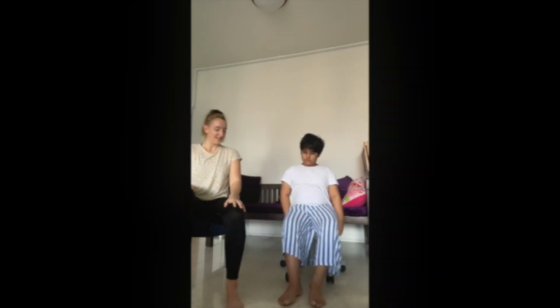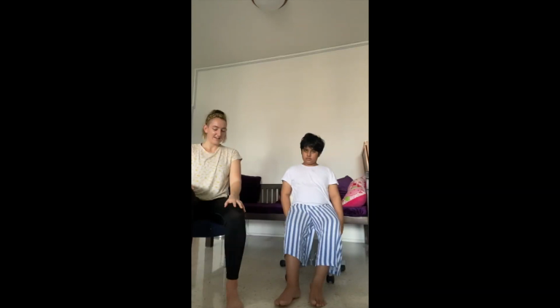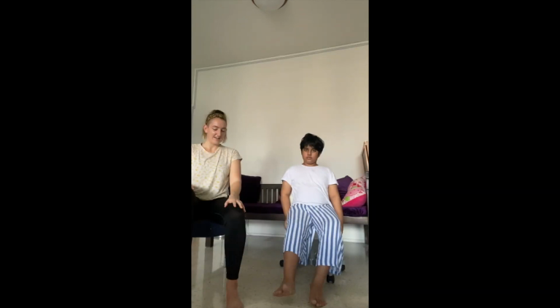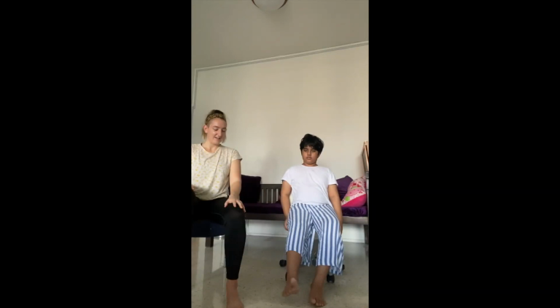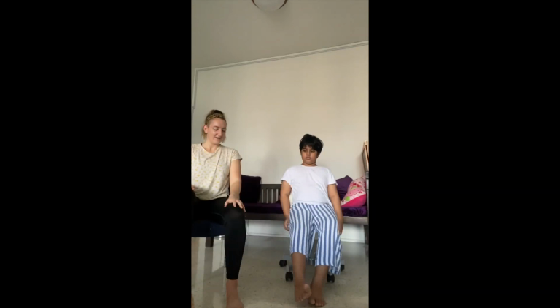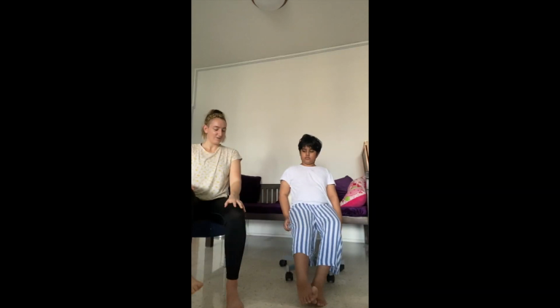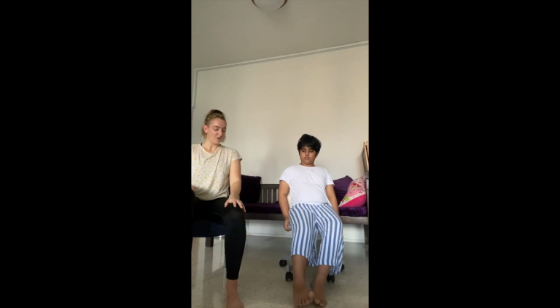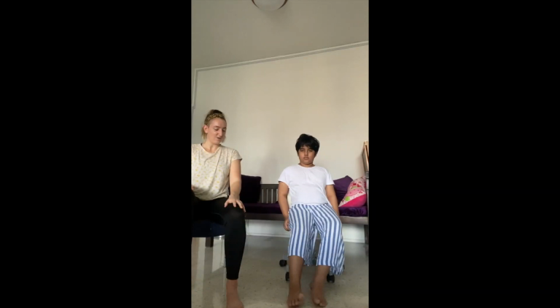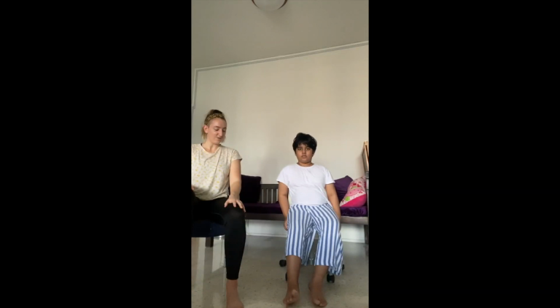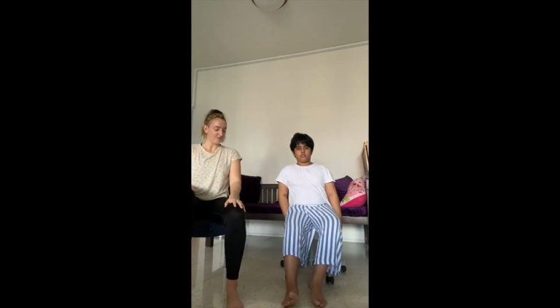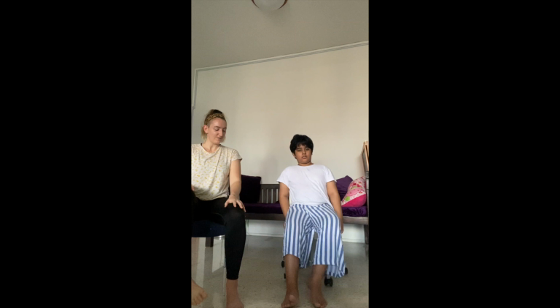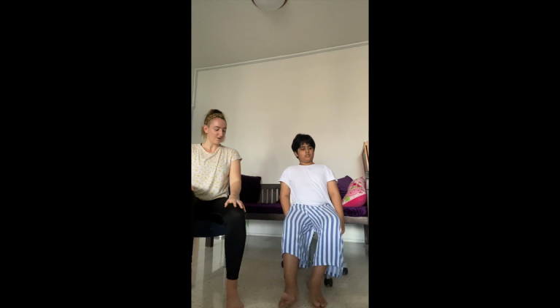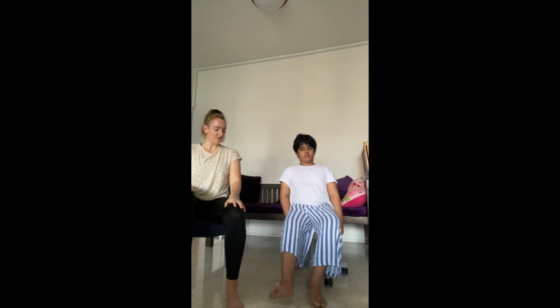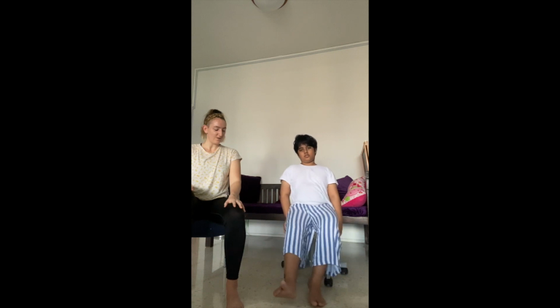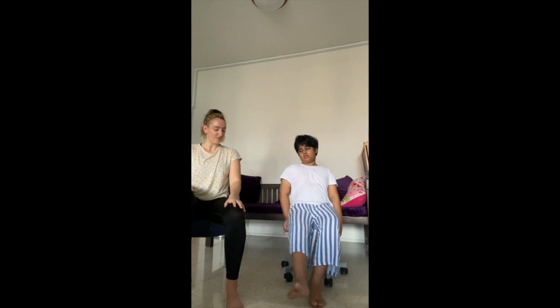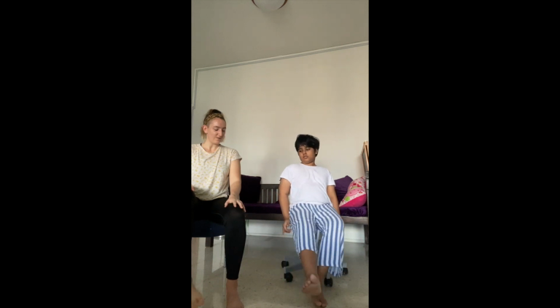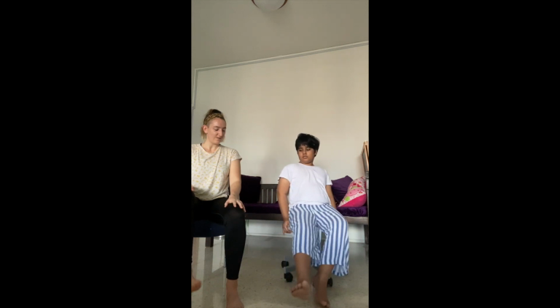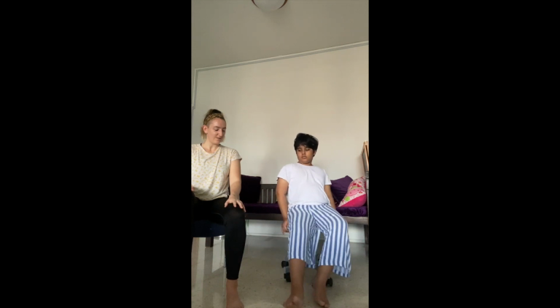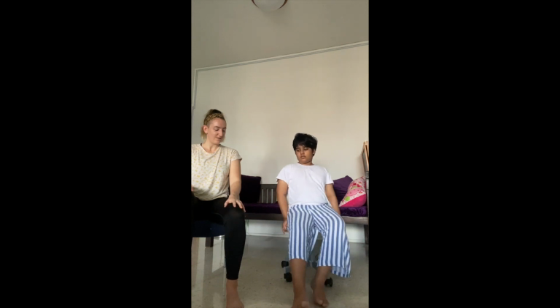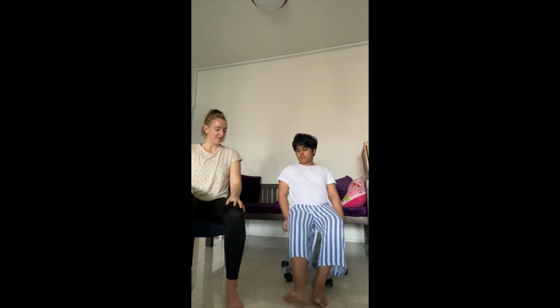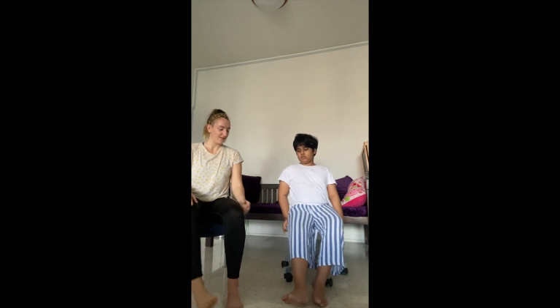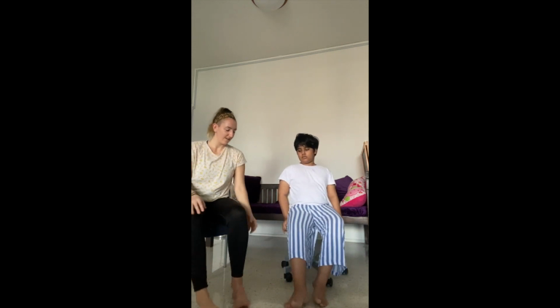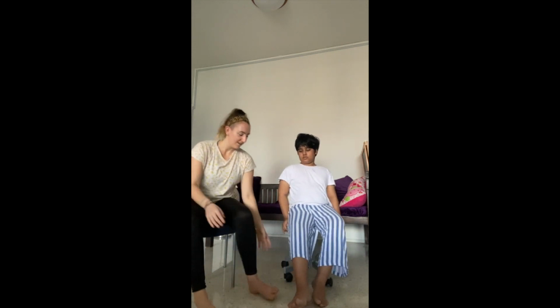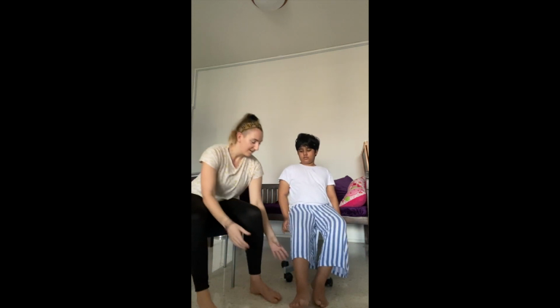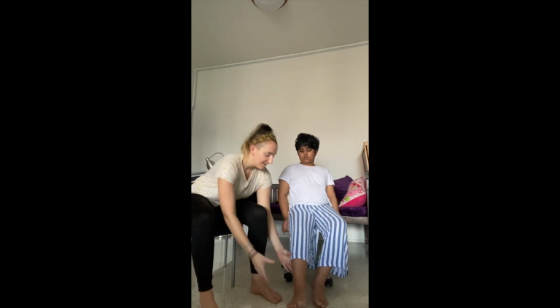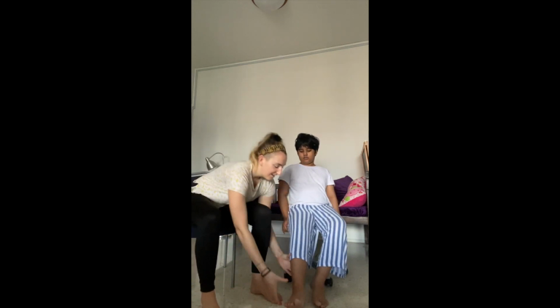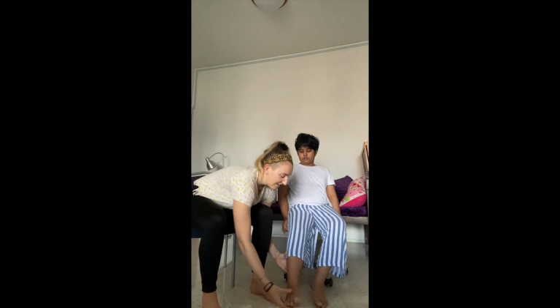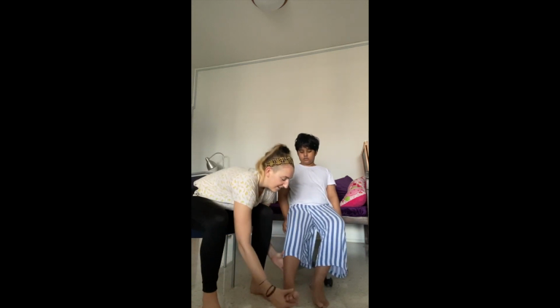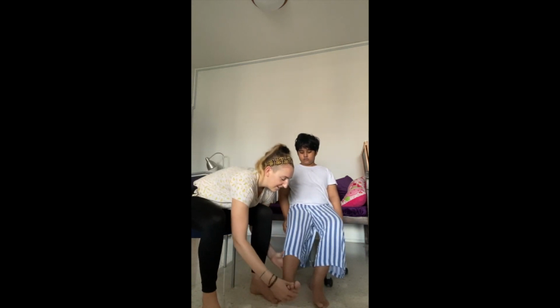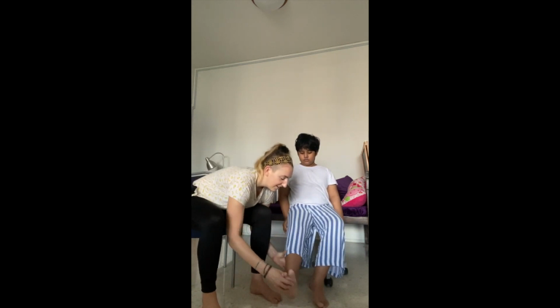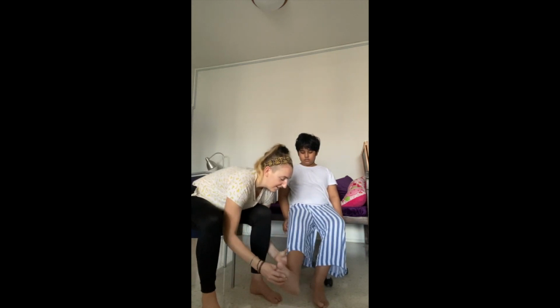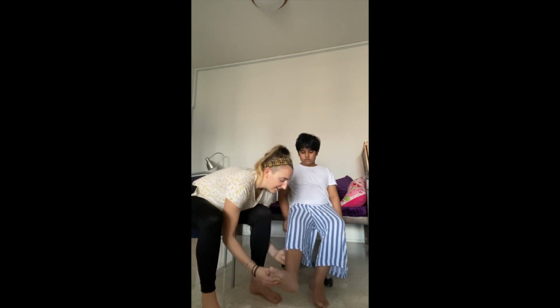Next up, ankle rotations on each side. Try keeping it smooth.